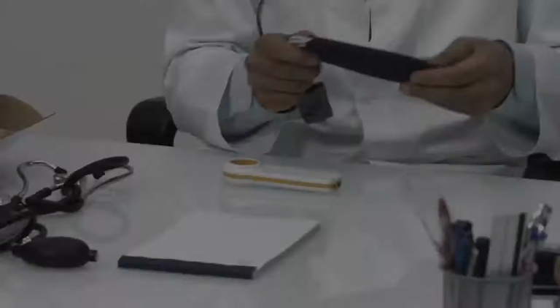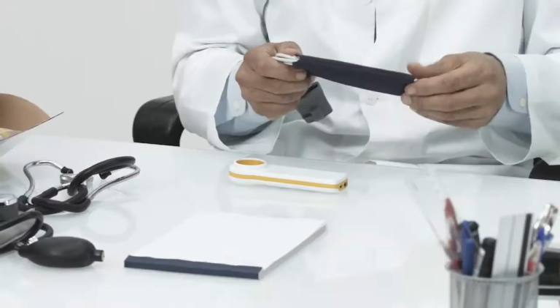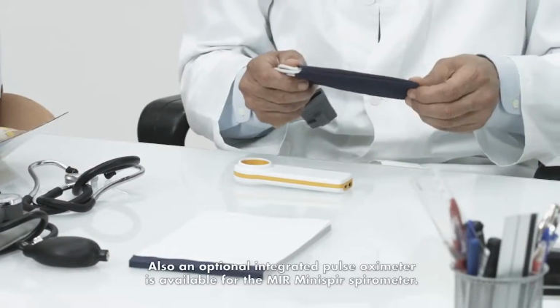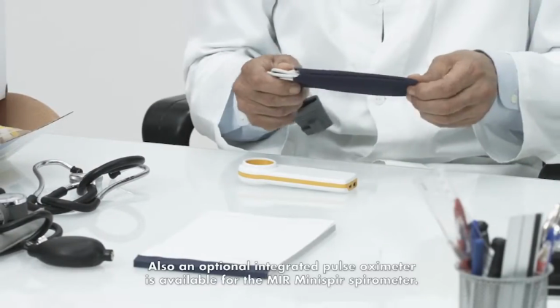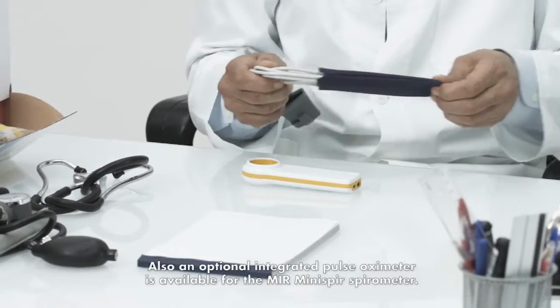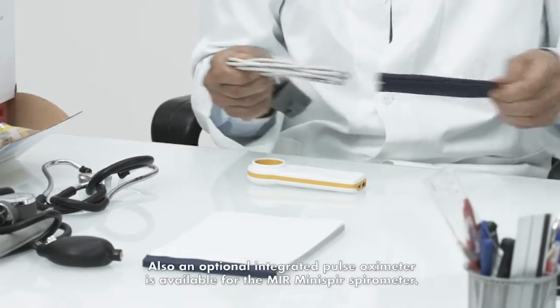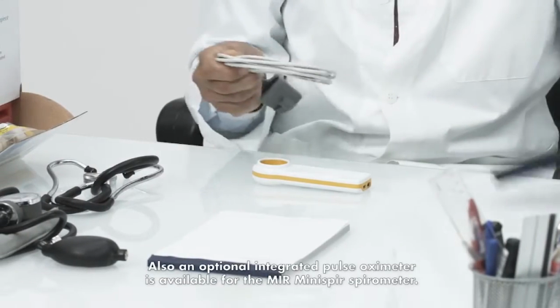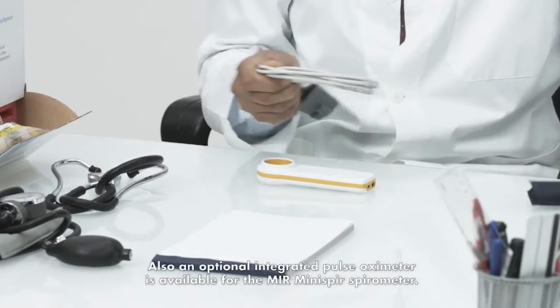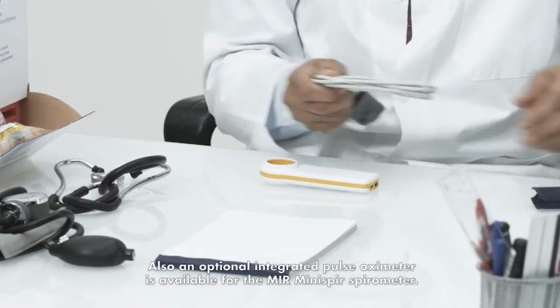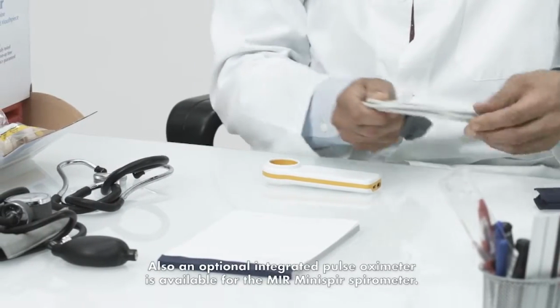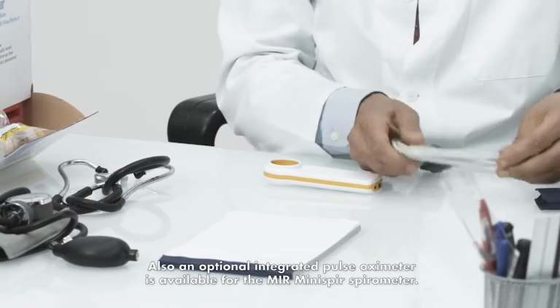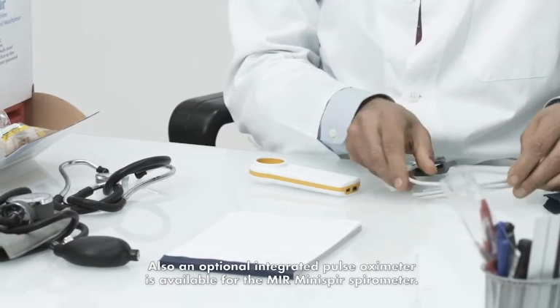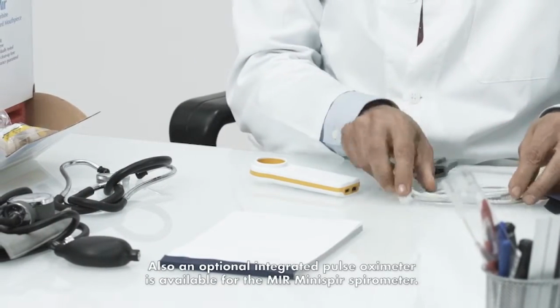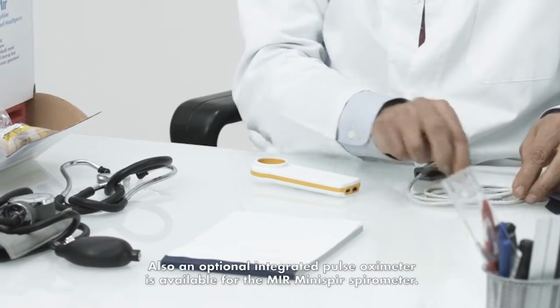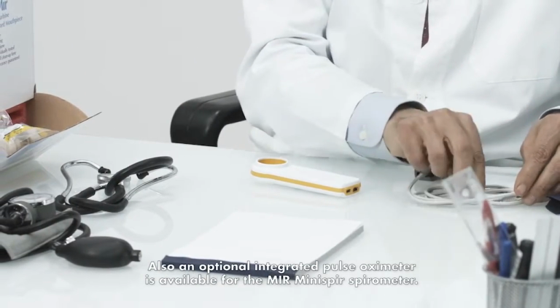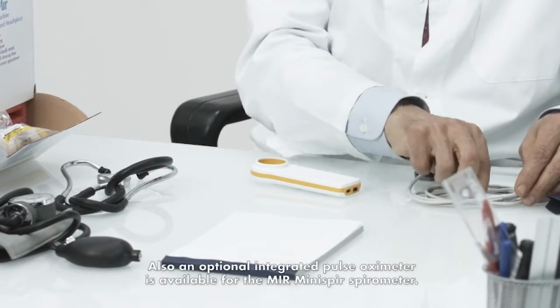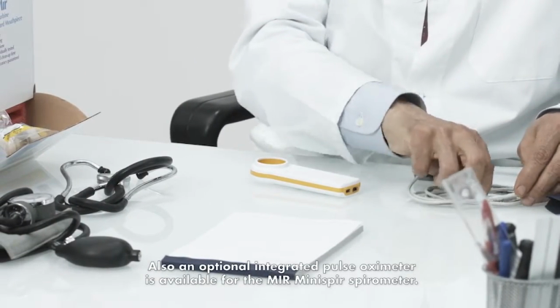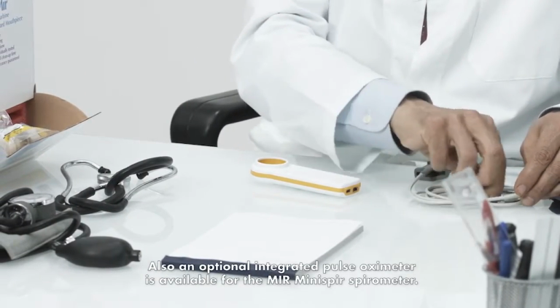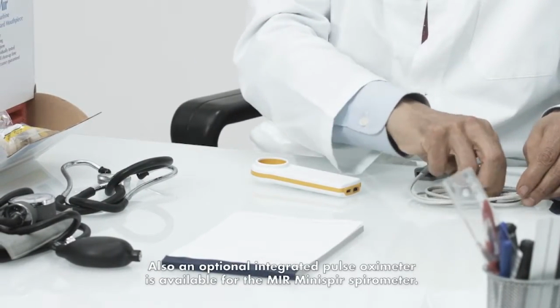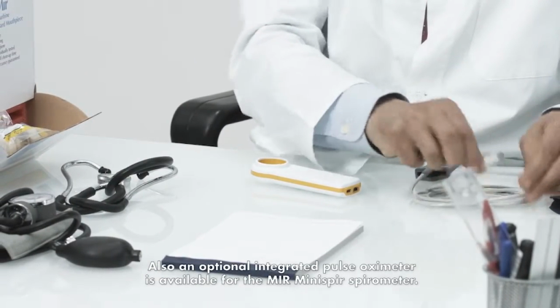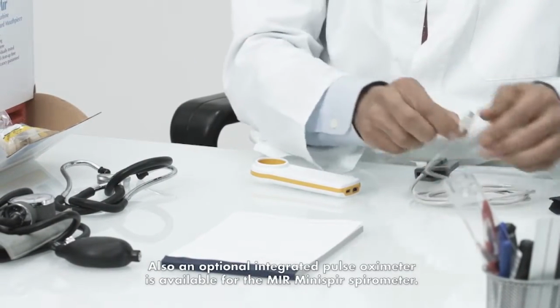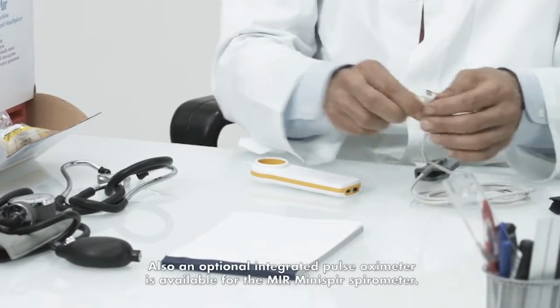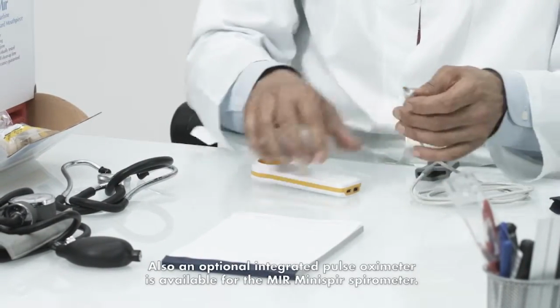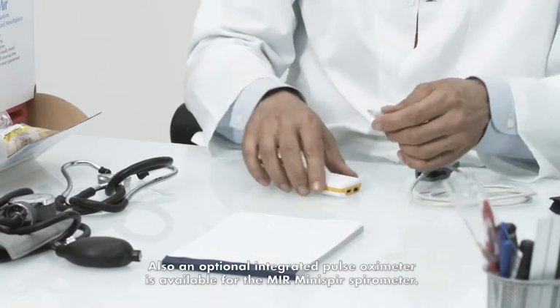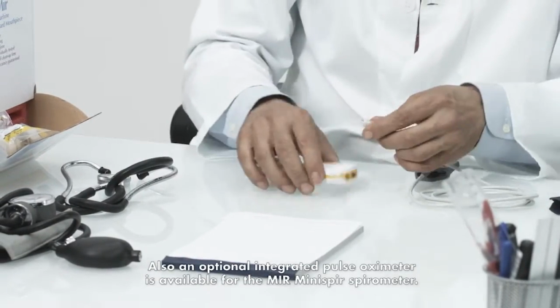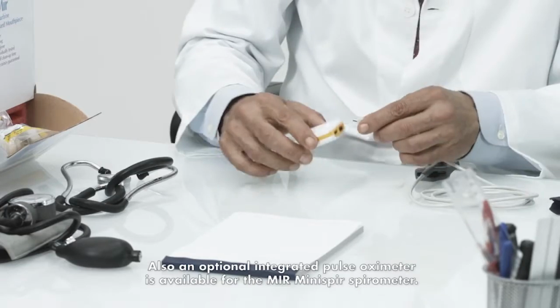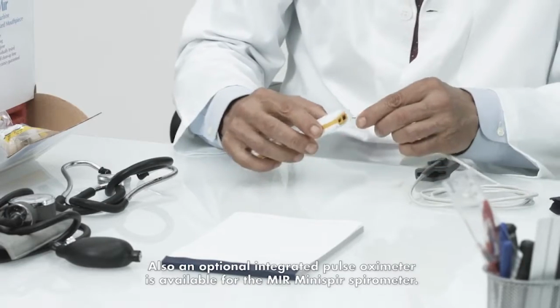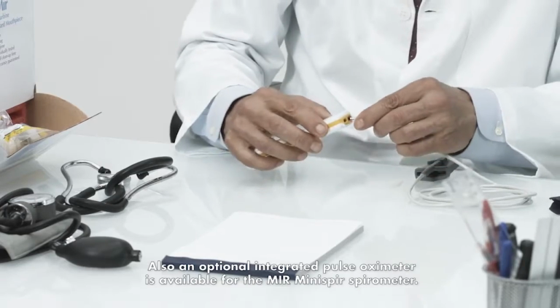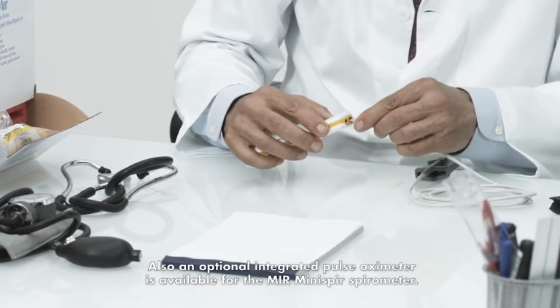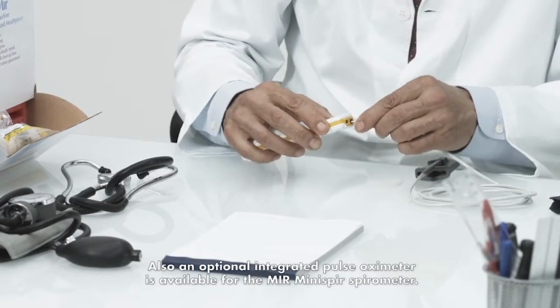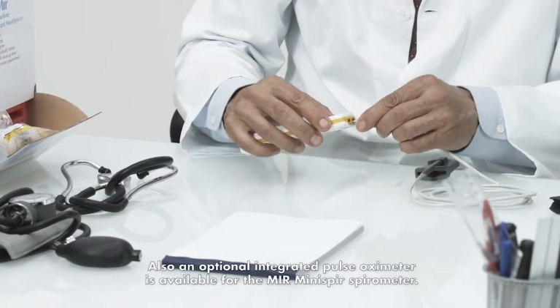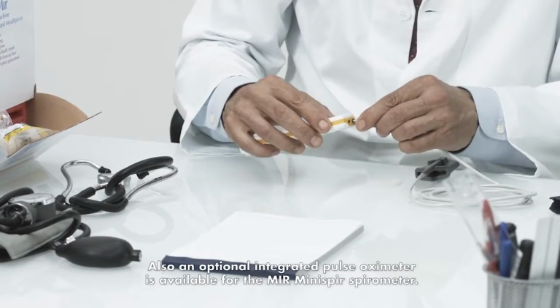Also, an optional integrated pulse oximeter is available for the MIR Minispur spirometer.